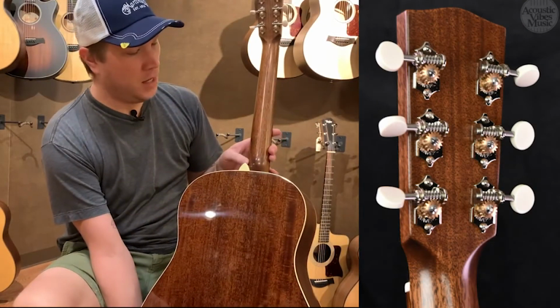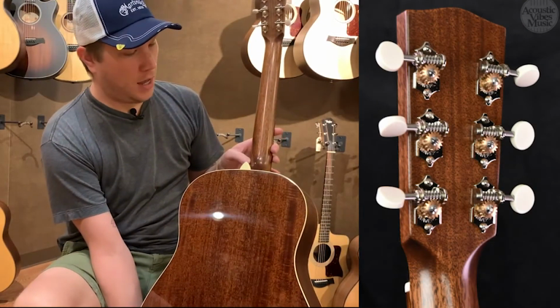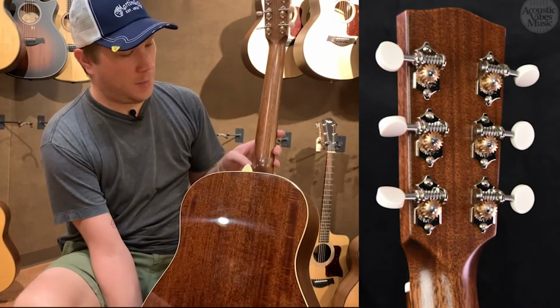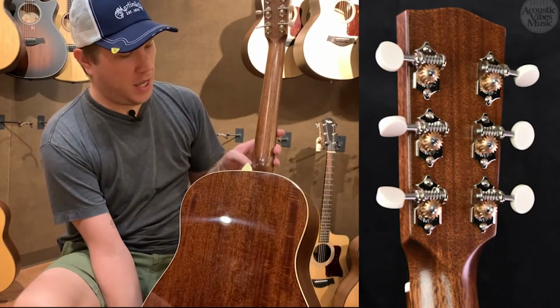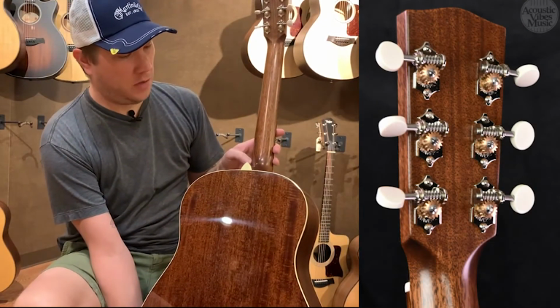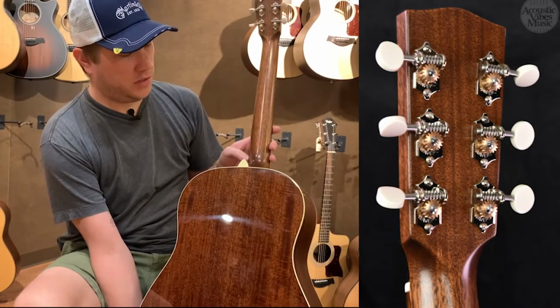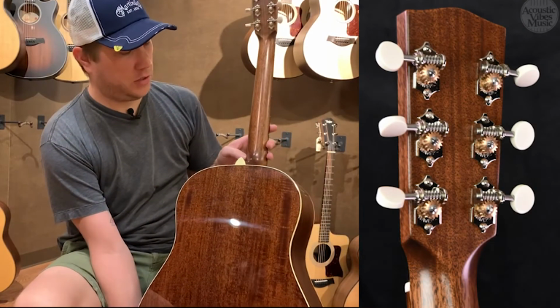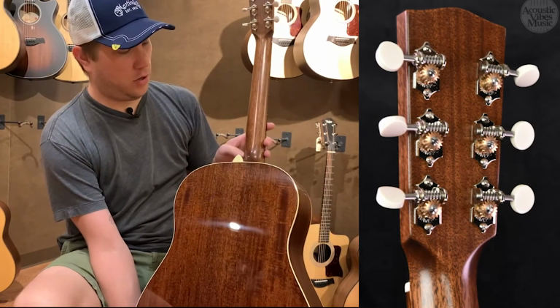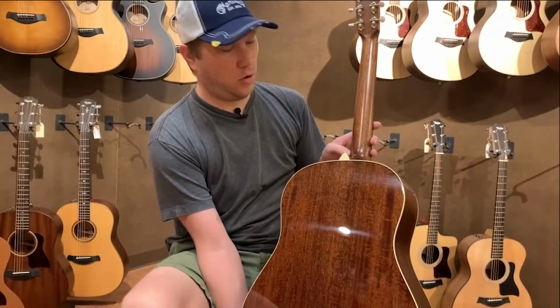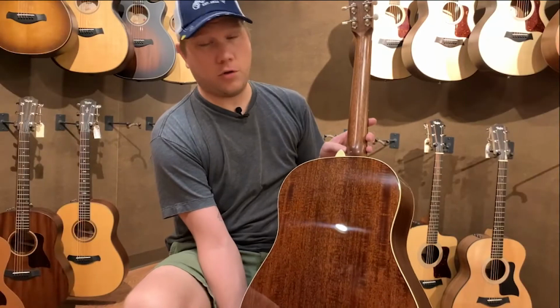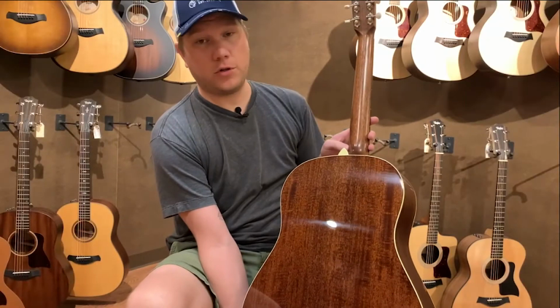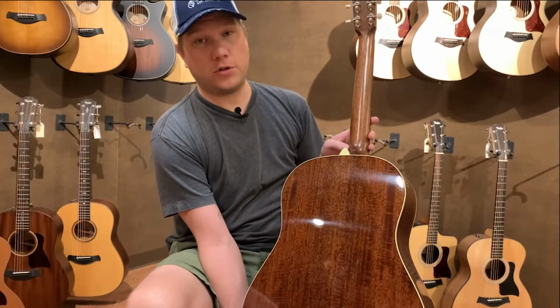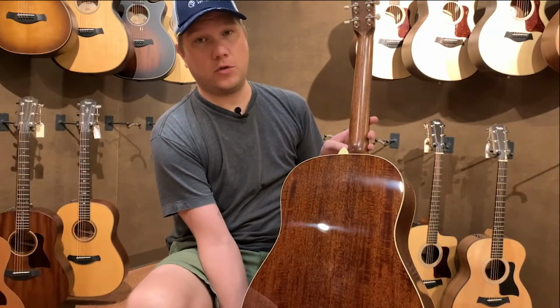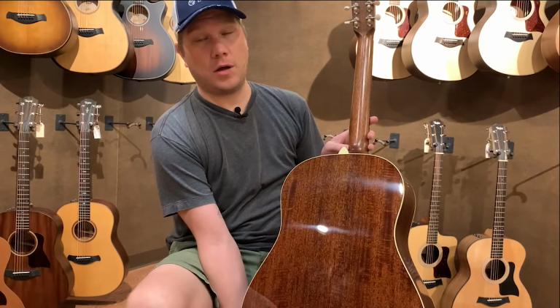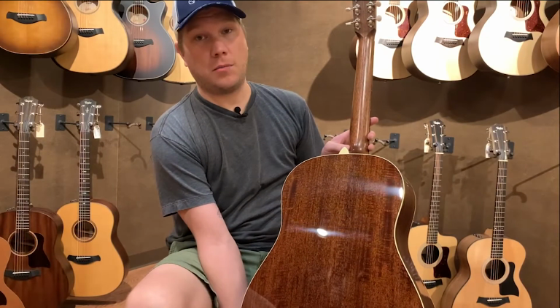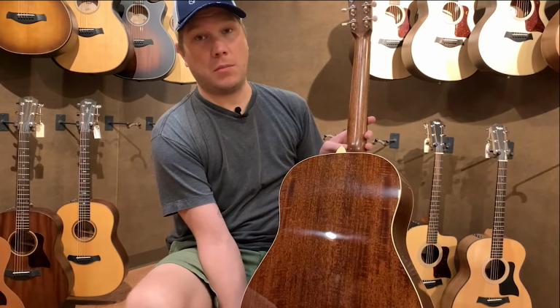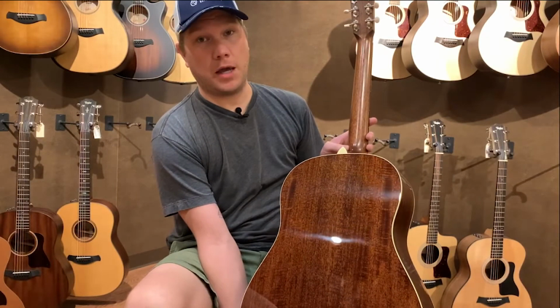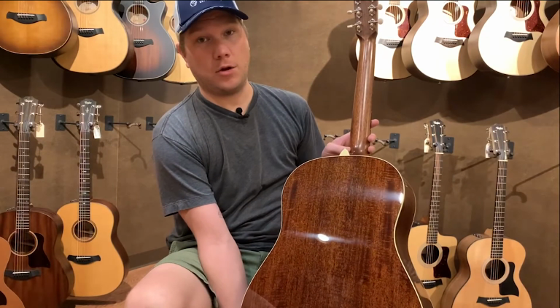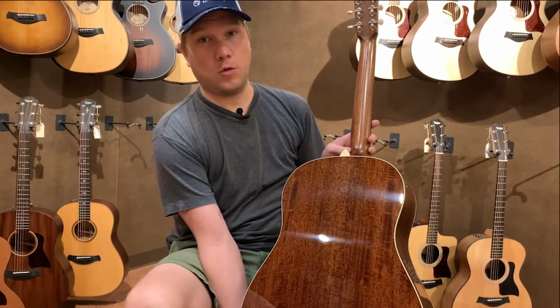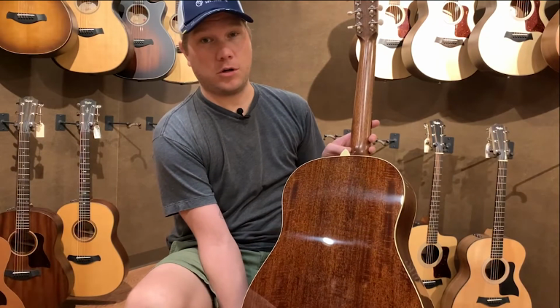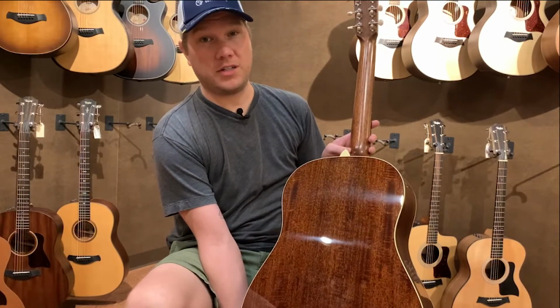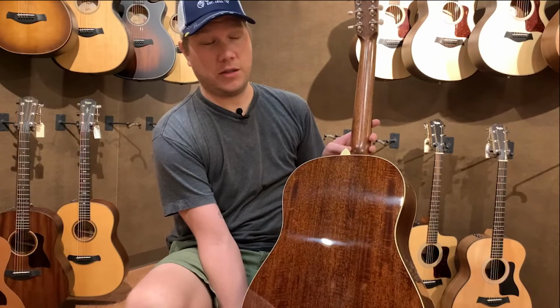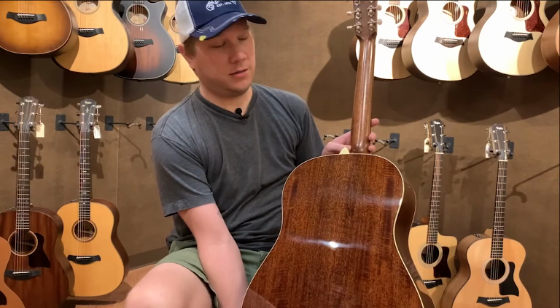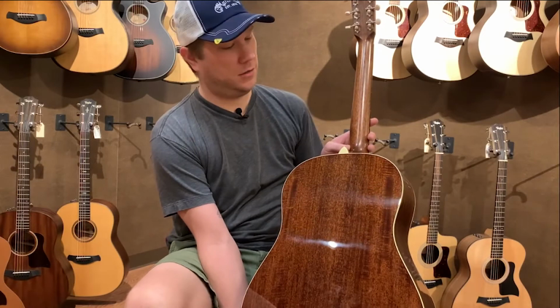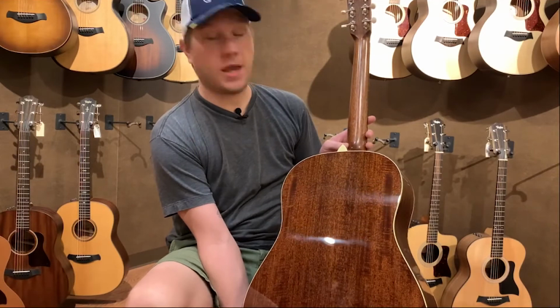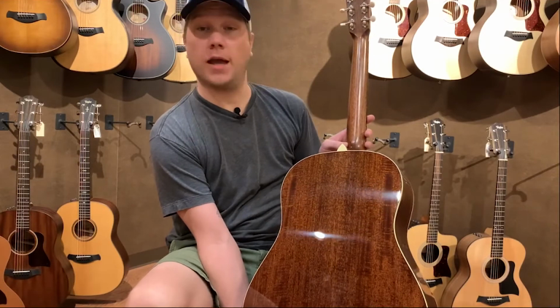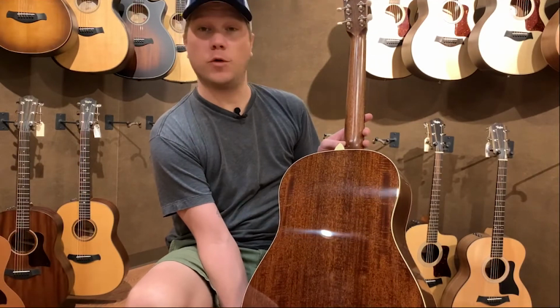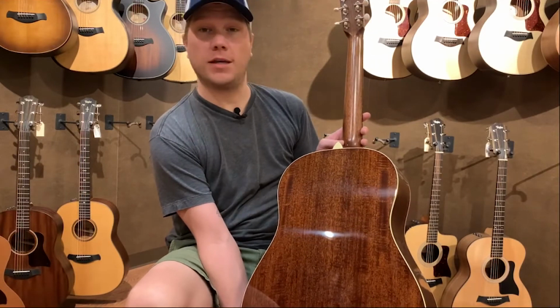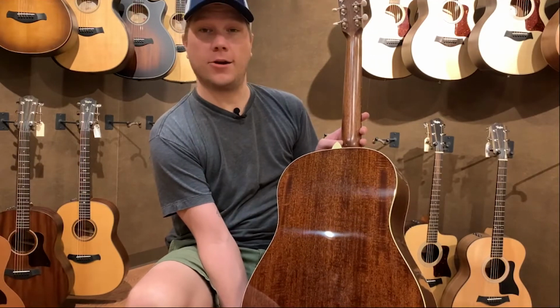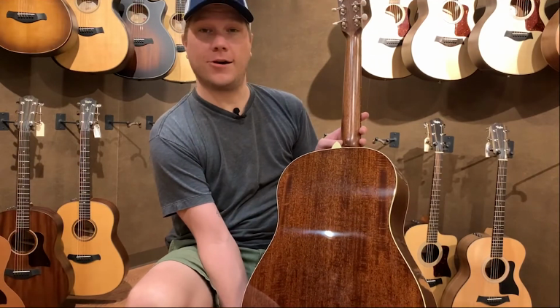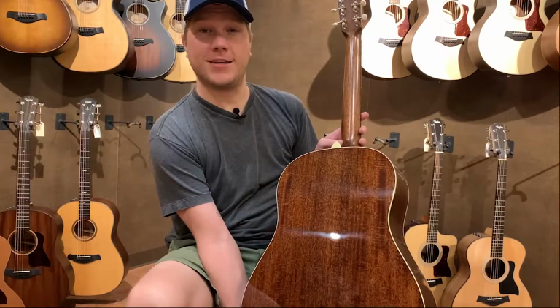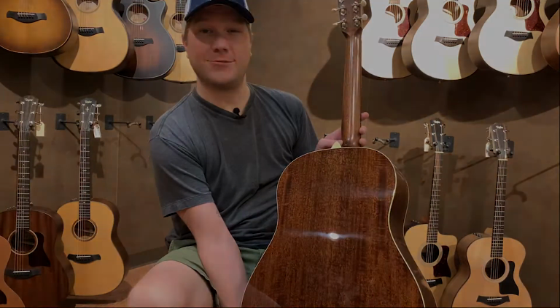I'm going to hand this guitar over to my coworker Dylan, and we can hear how it sounds.